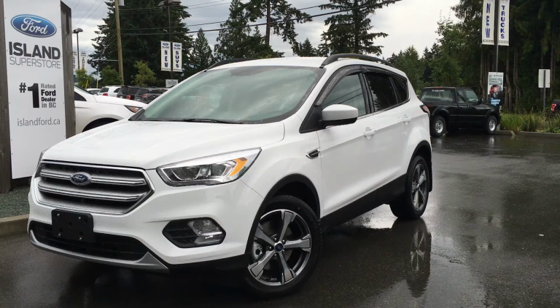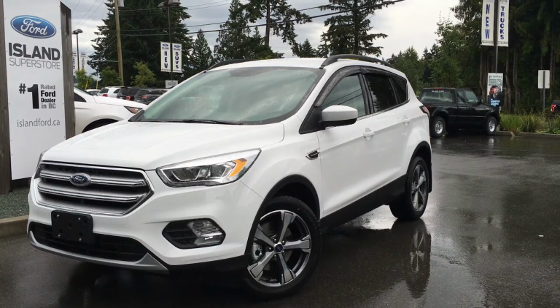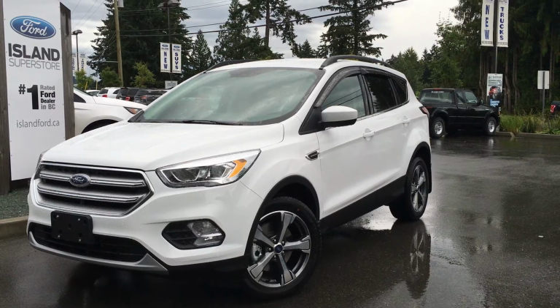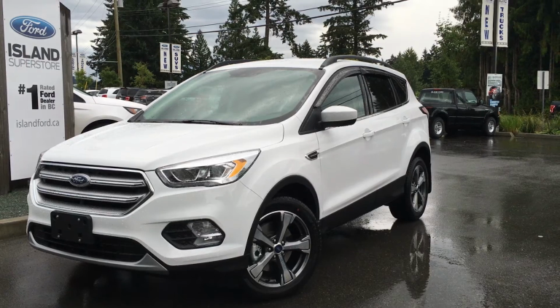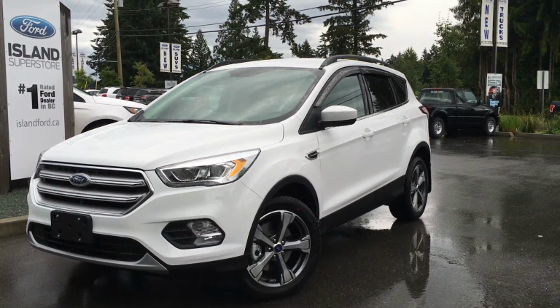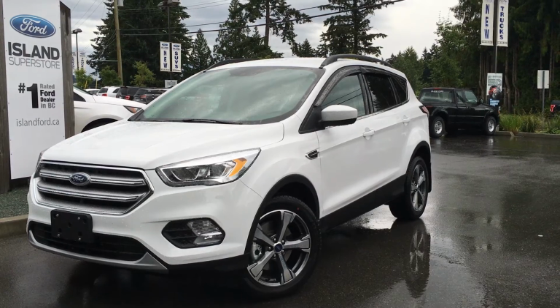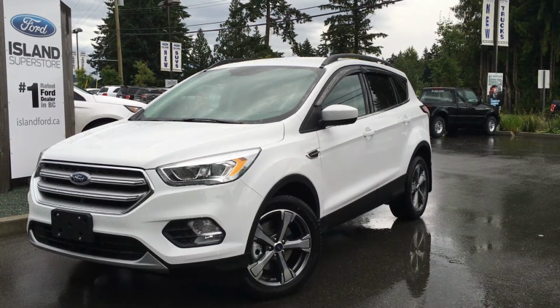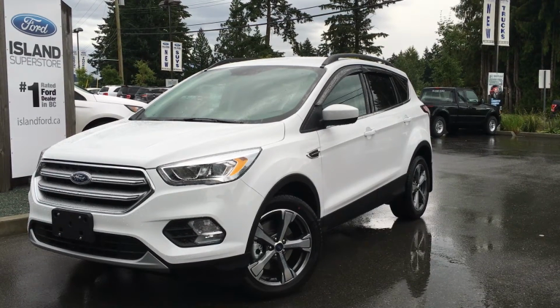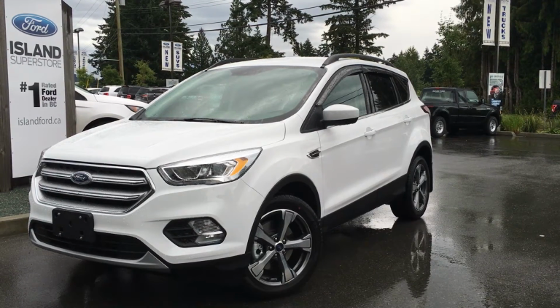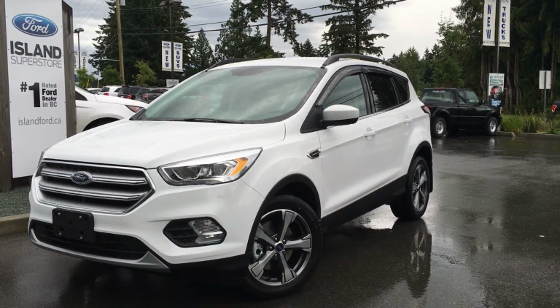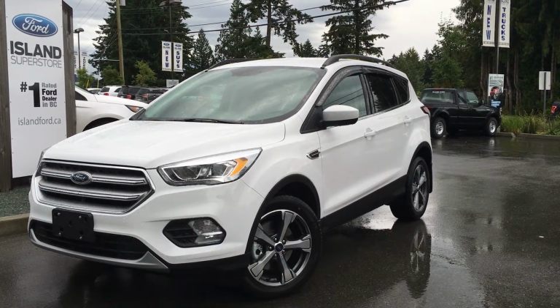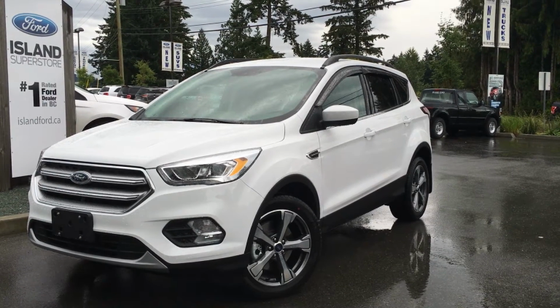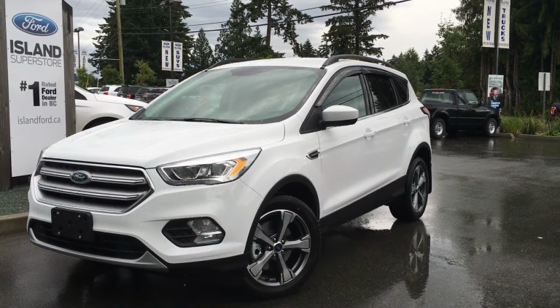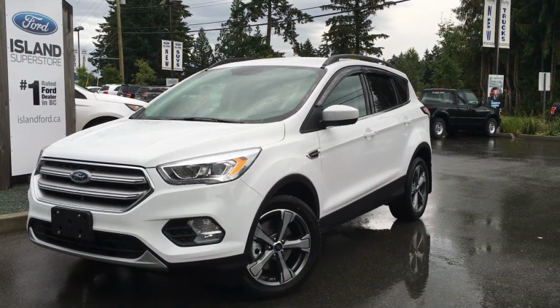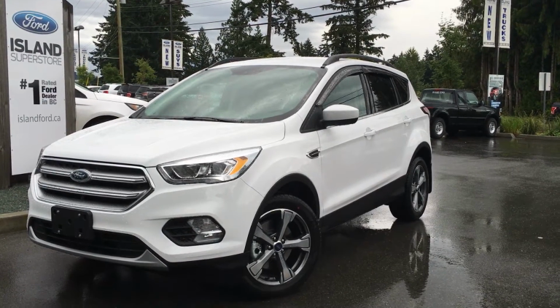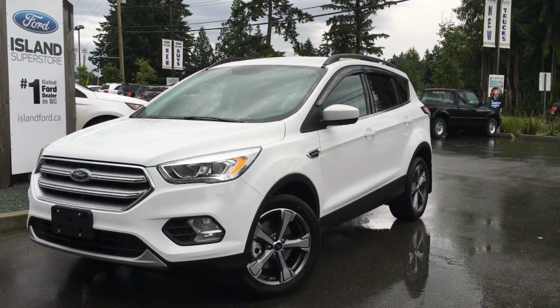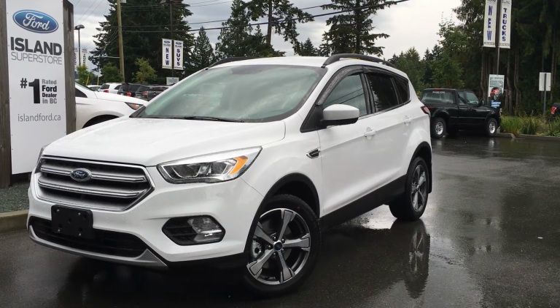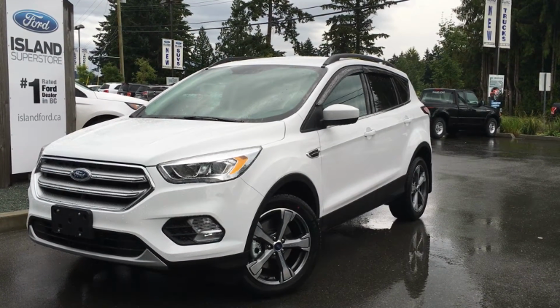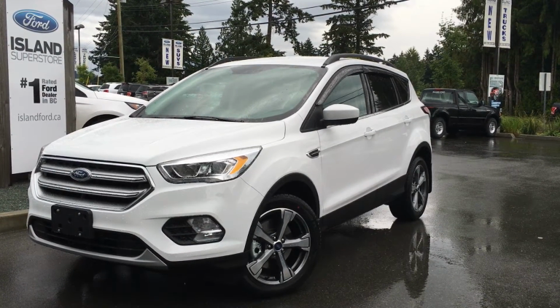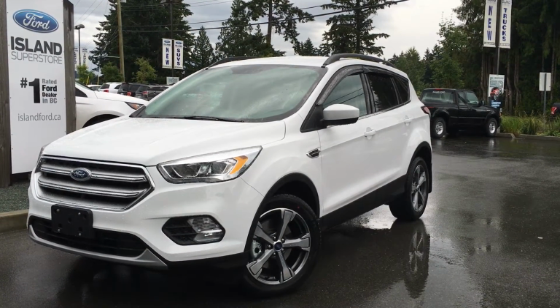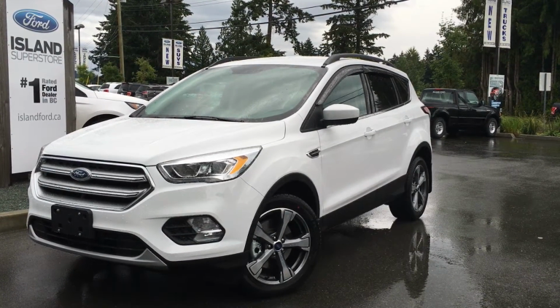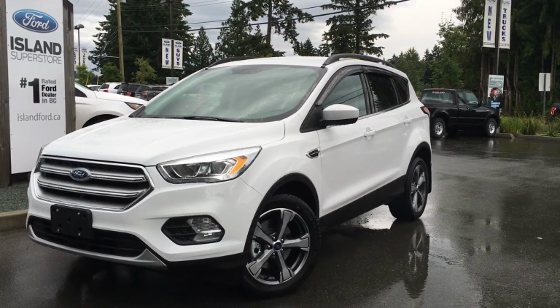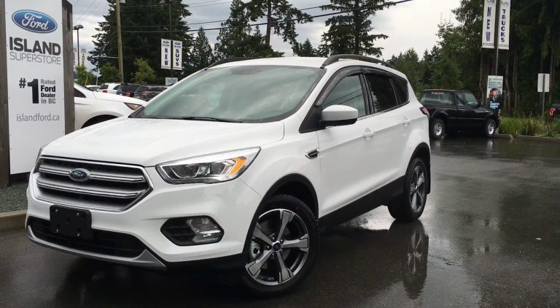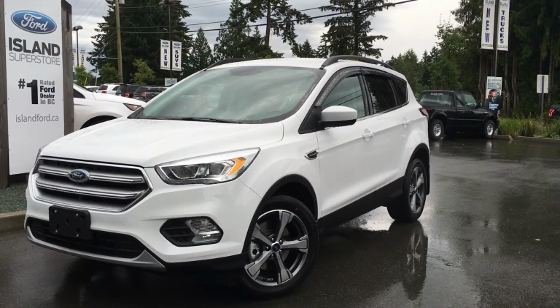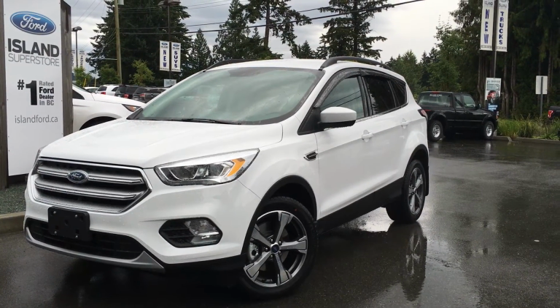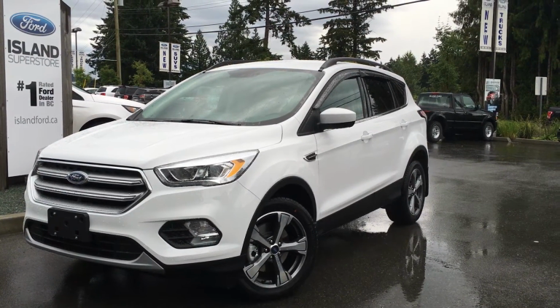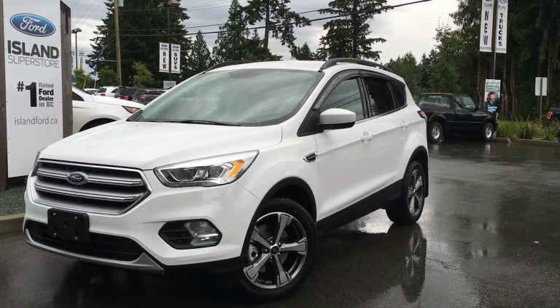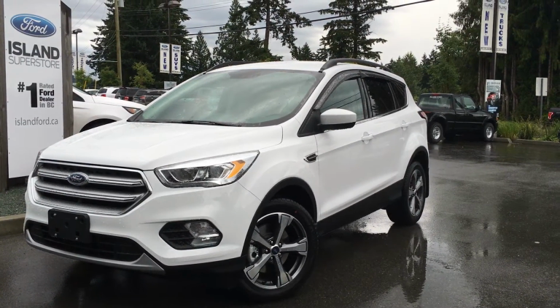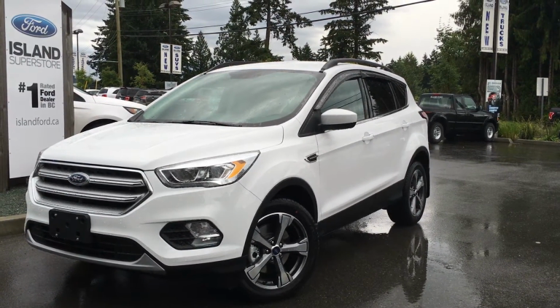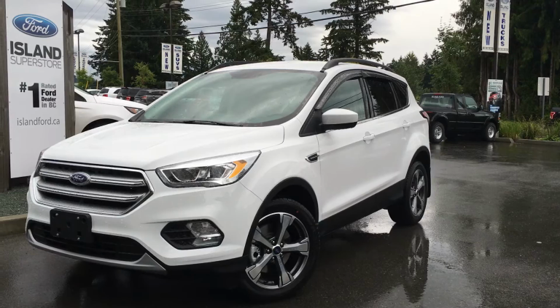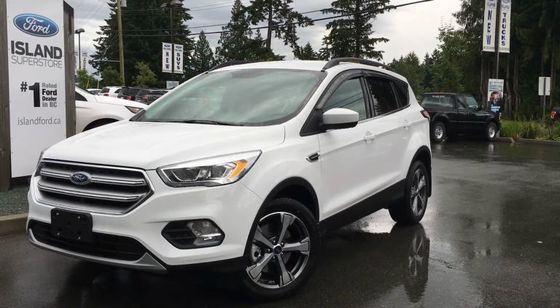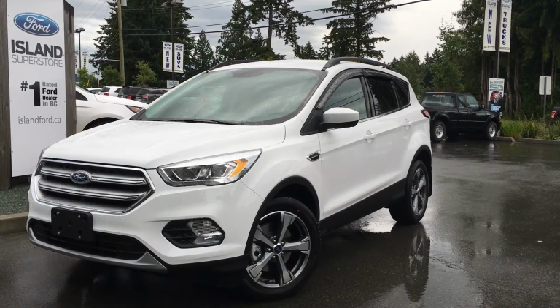Welcome to Island Ford Superstore, located on Norcross Road in Duncan, B.C., just off the Trans-Canada Highway.